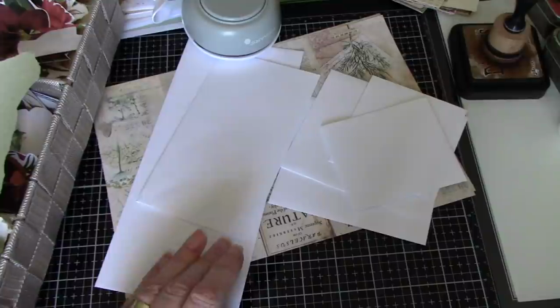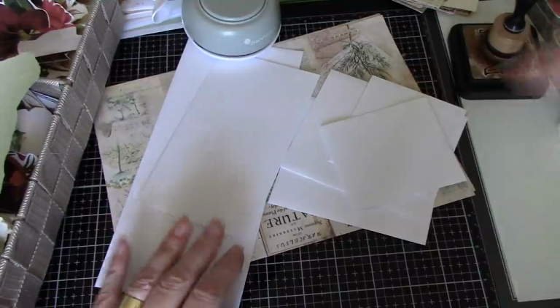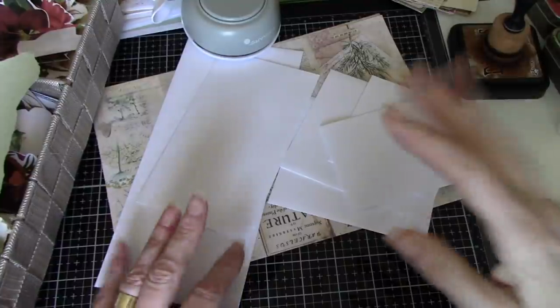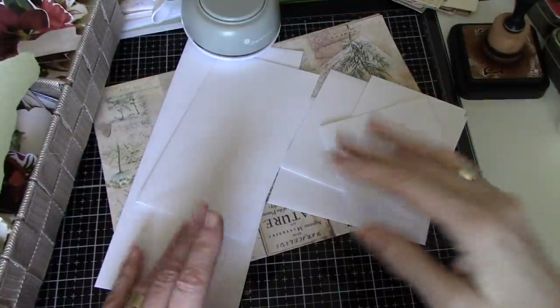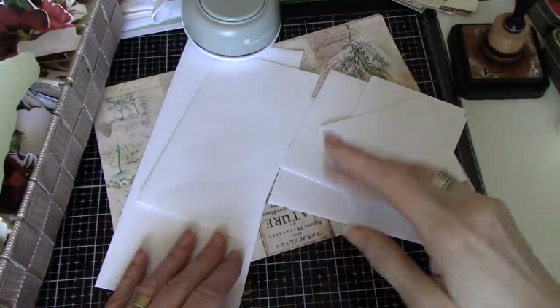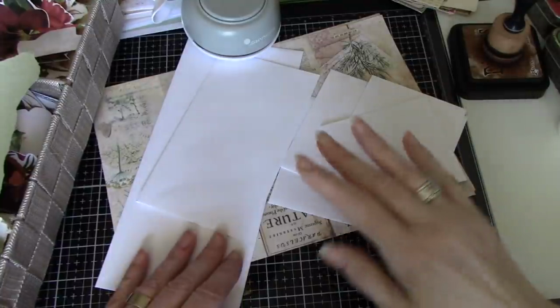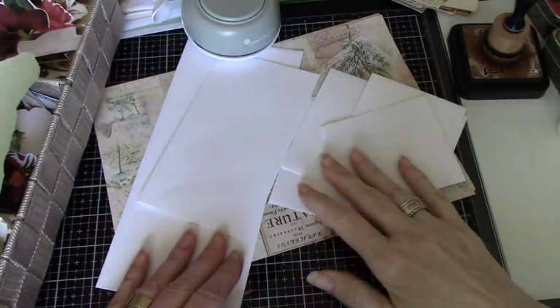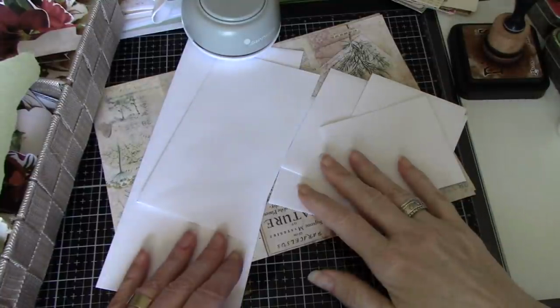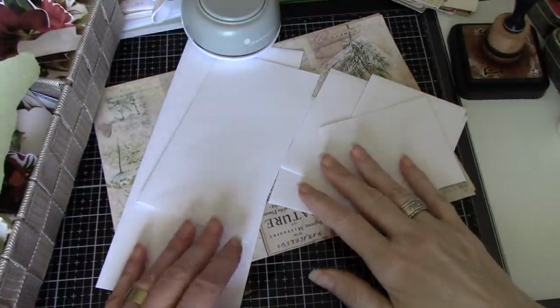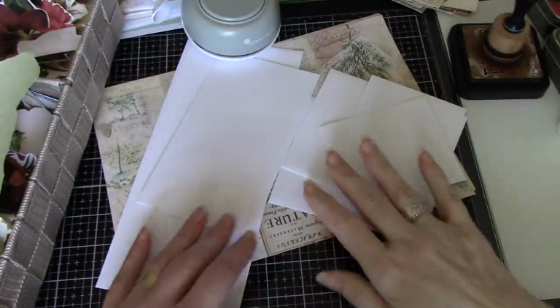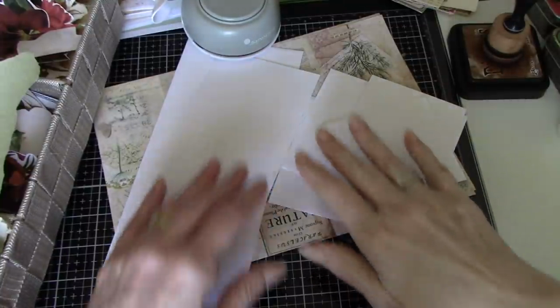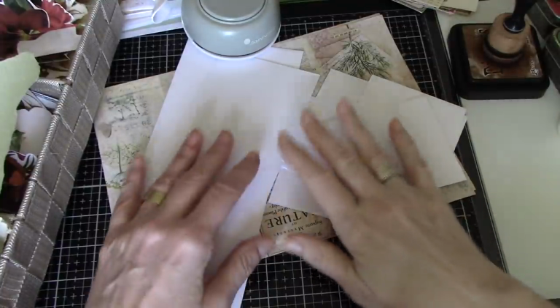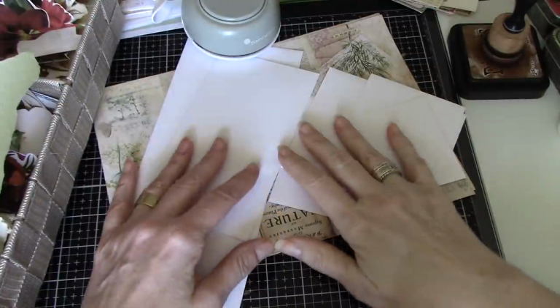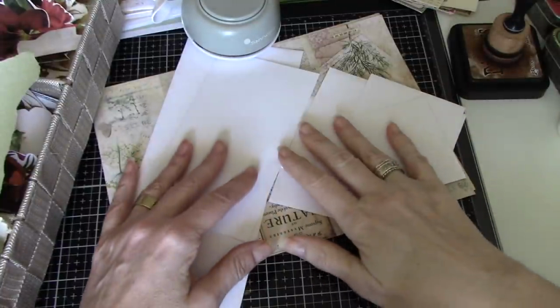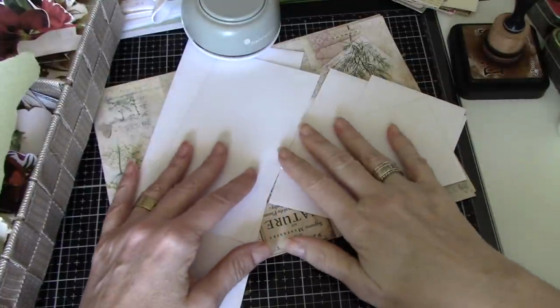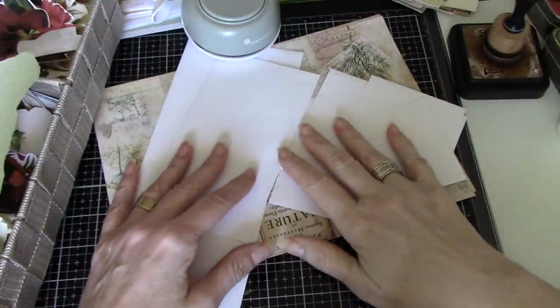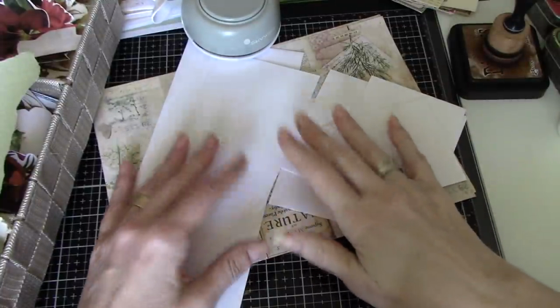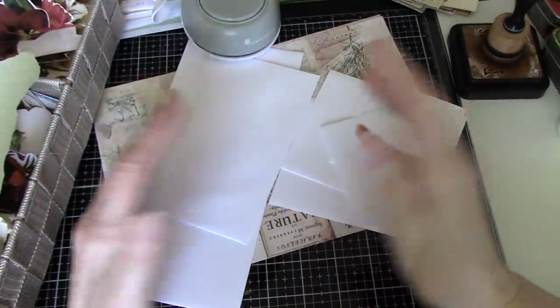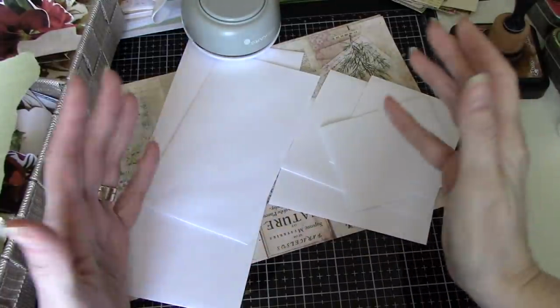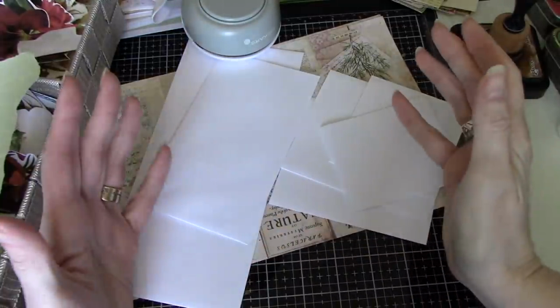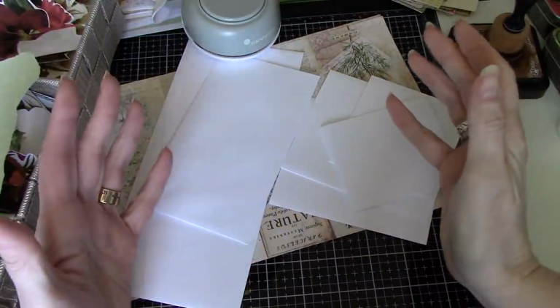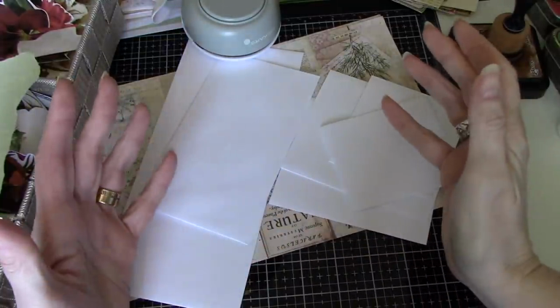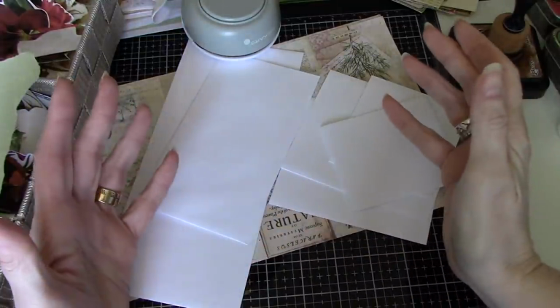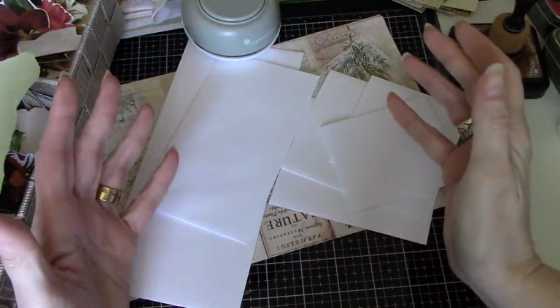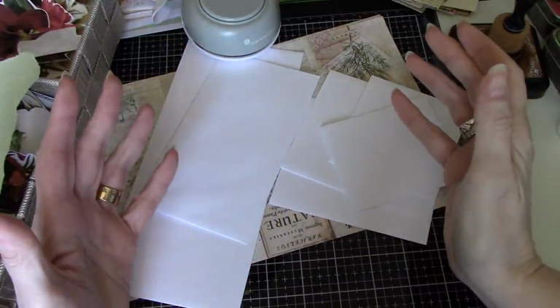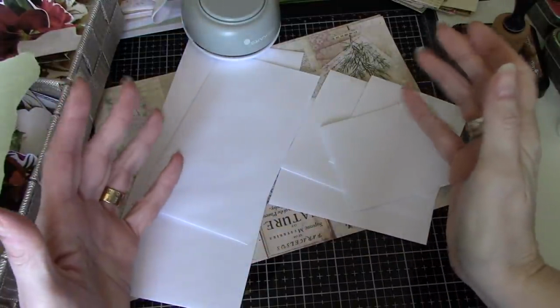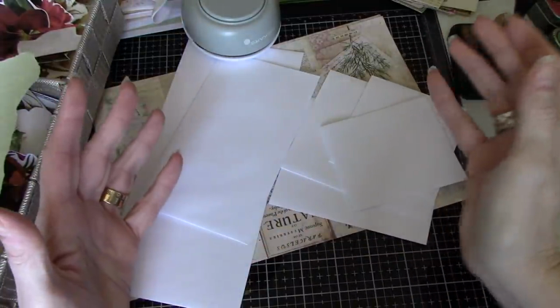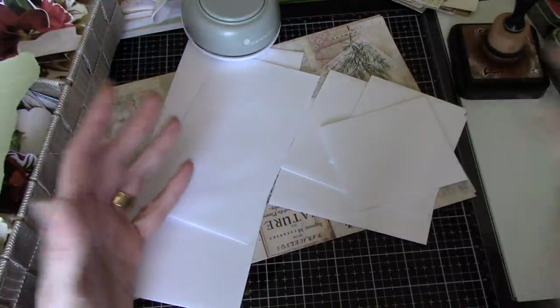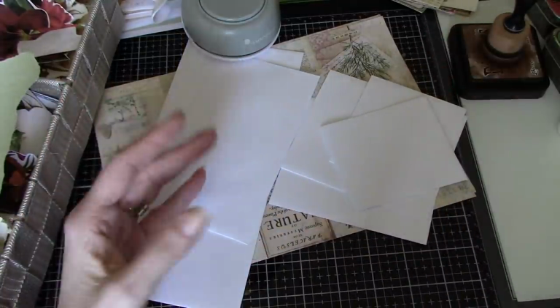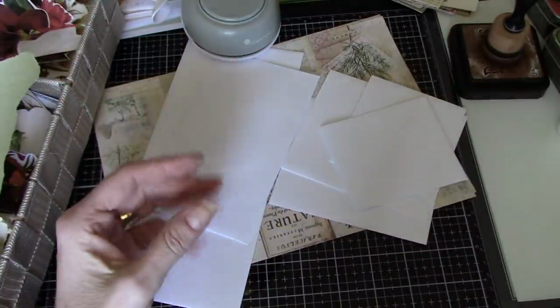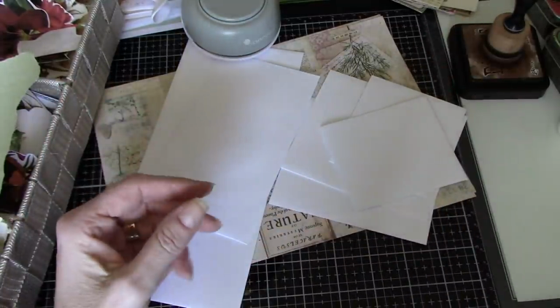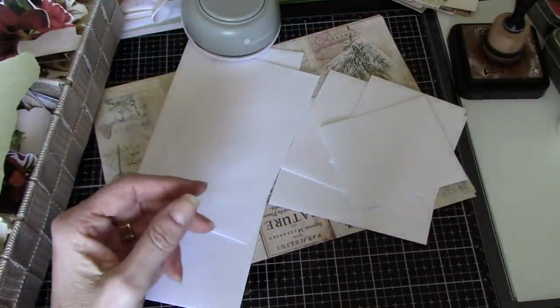Hi everyone, it's Wendy. I'm back today to do a little craft with me.